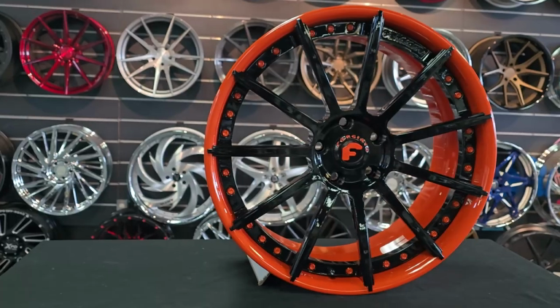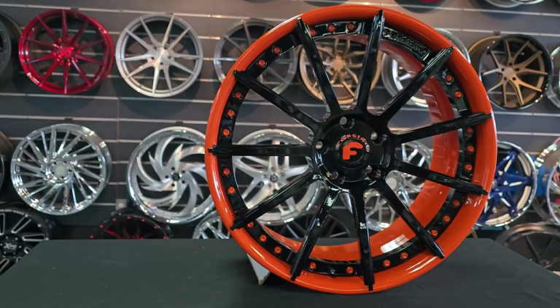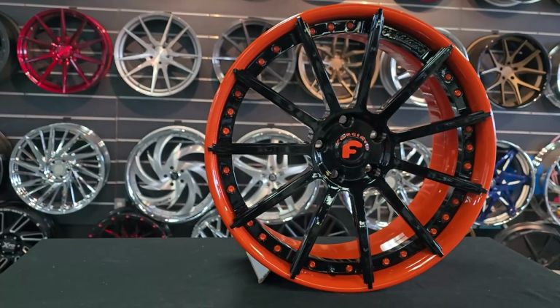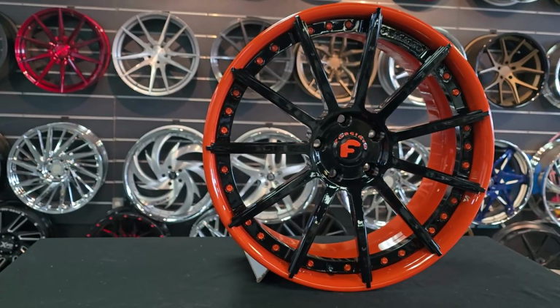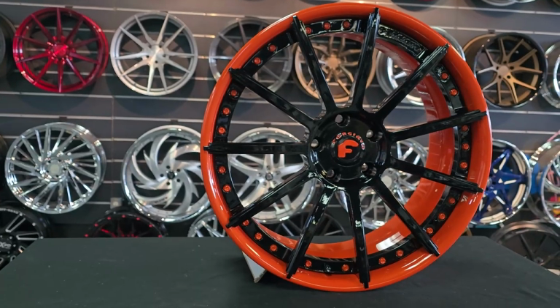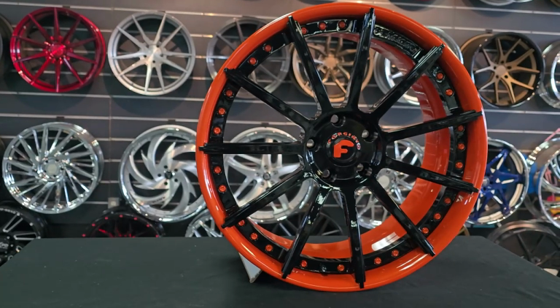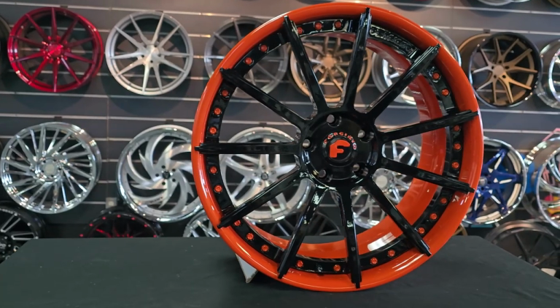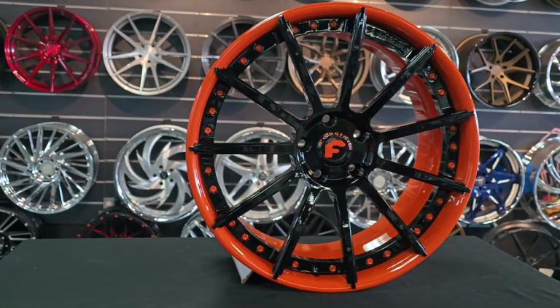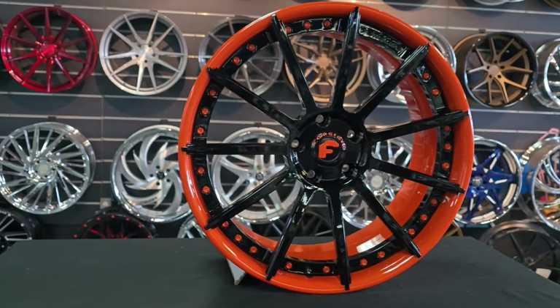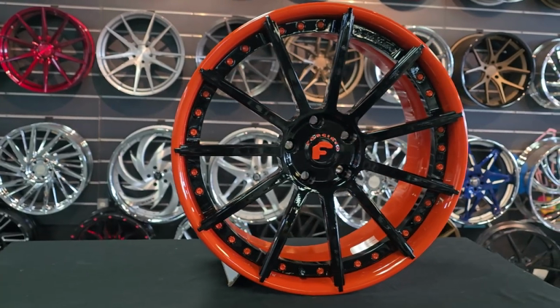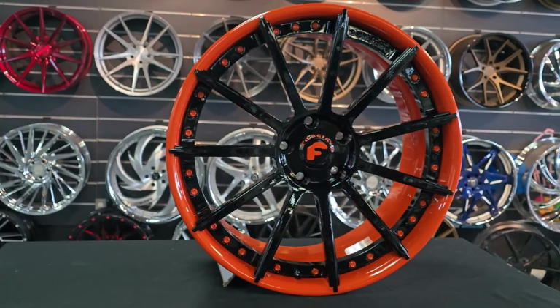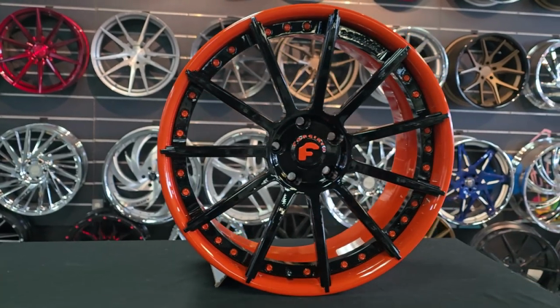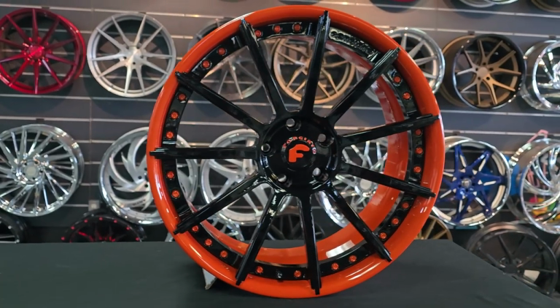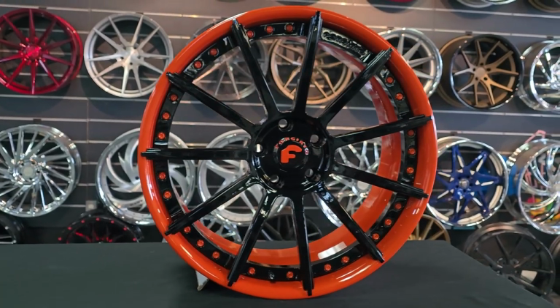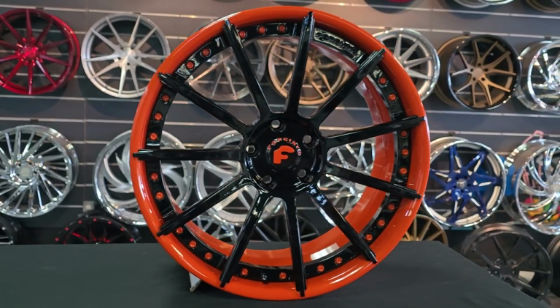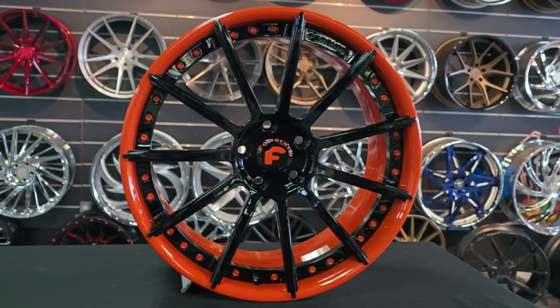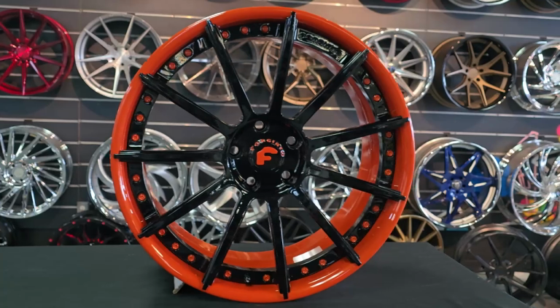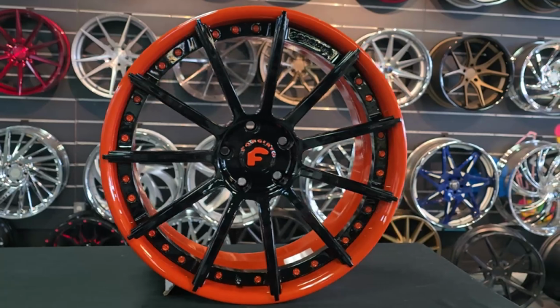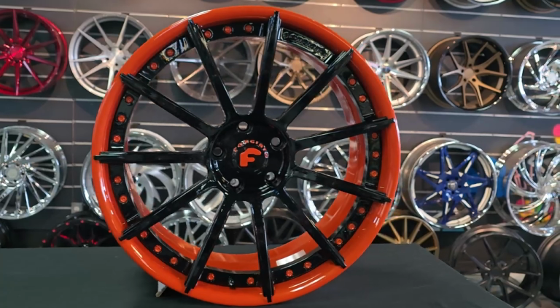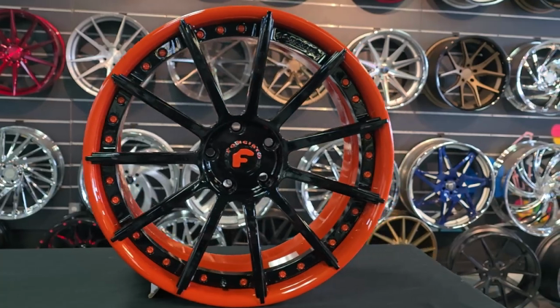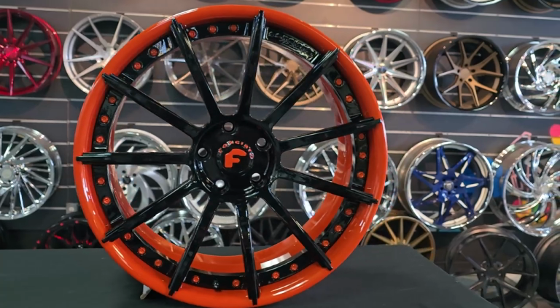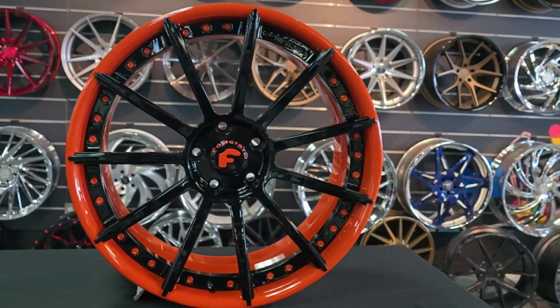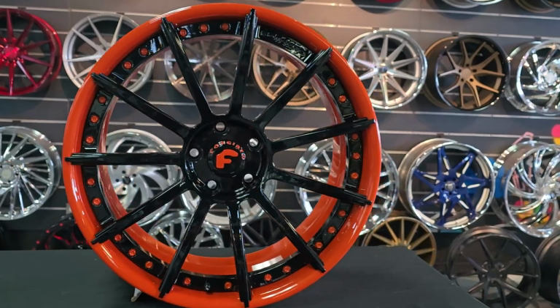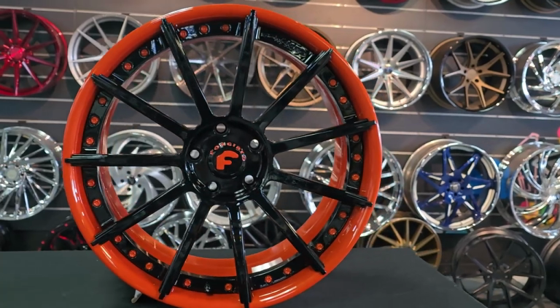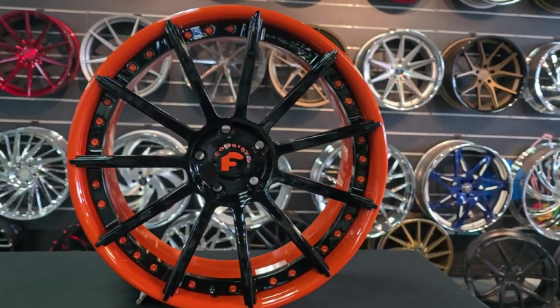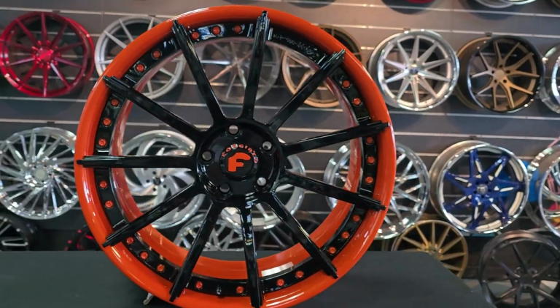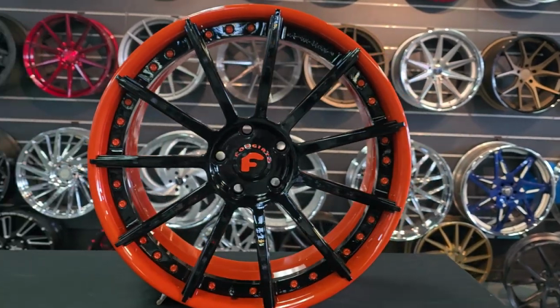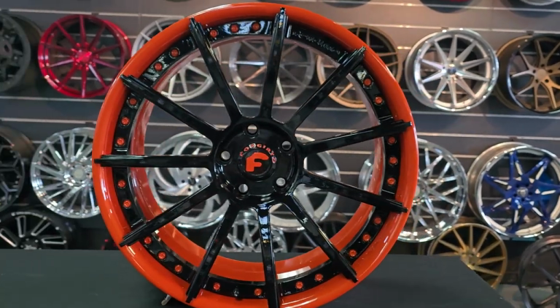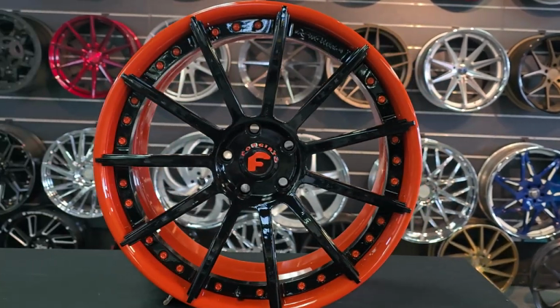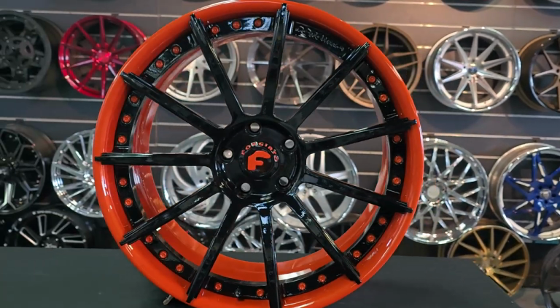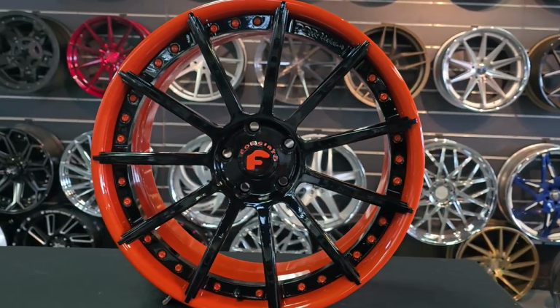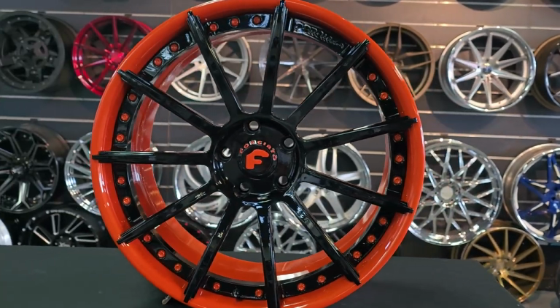This is one of the exclusive wheels that you get from us. As you can see, the paint job is immaculate. We're one of the best in the business.